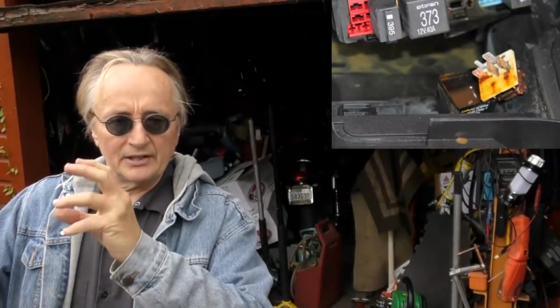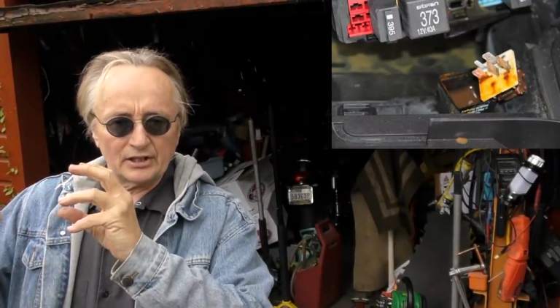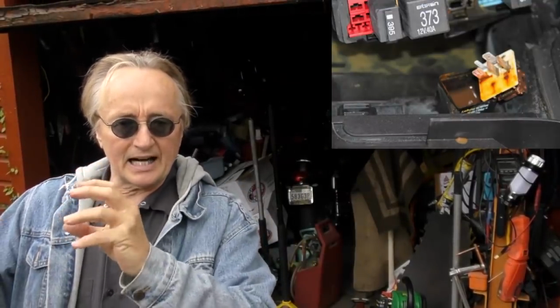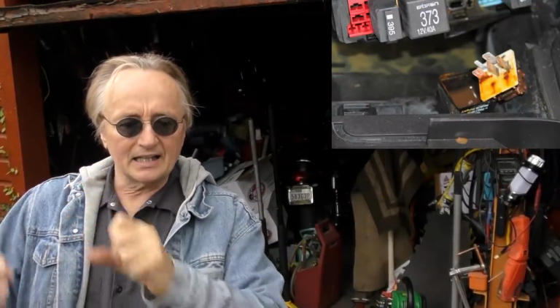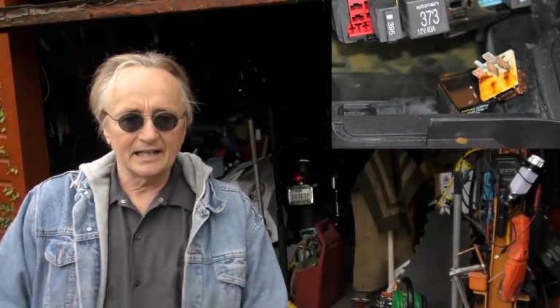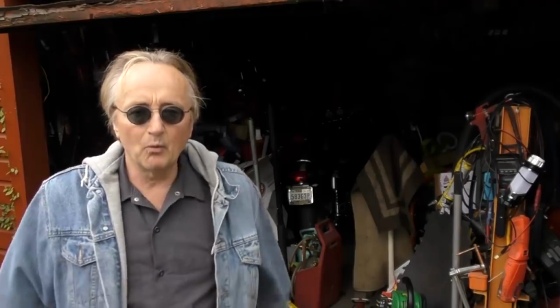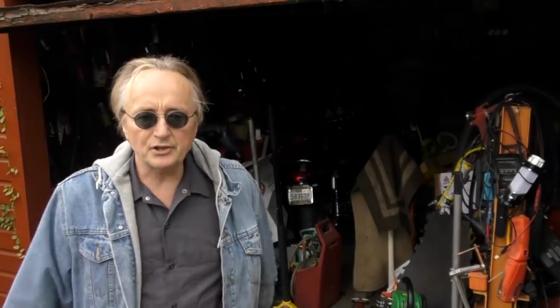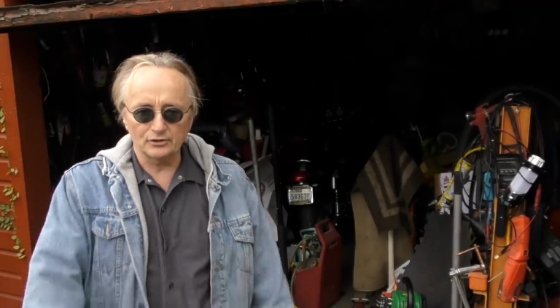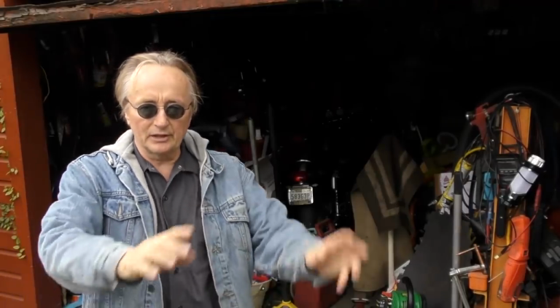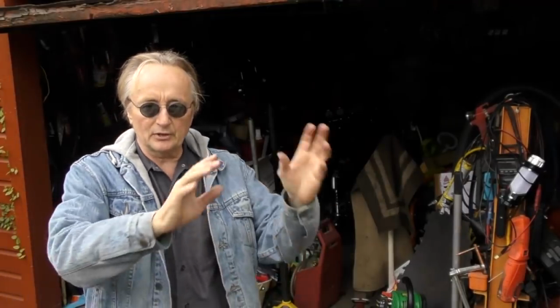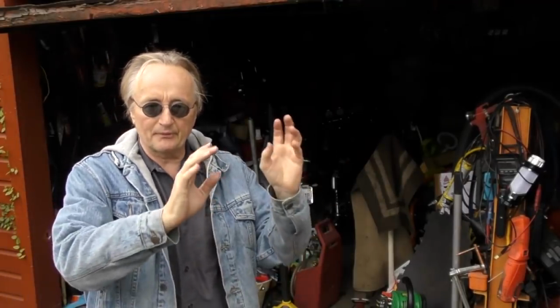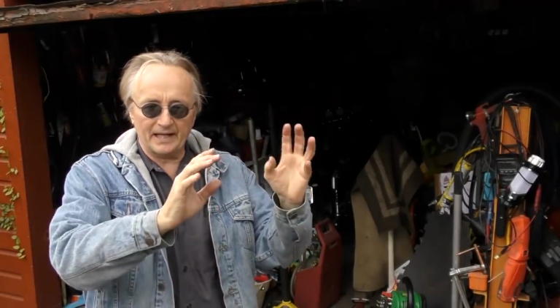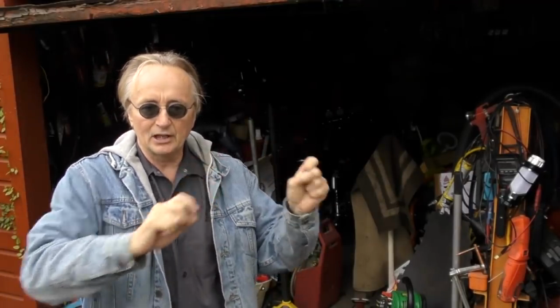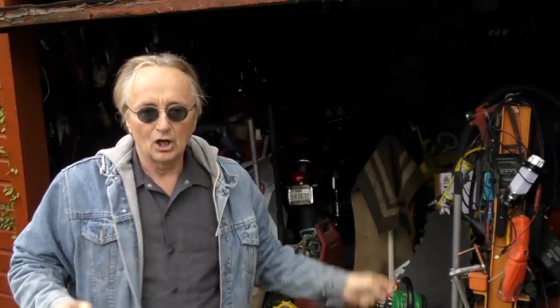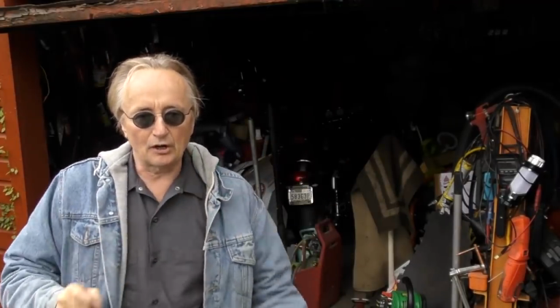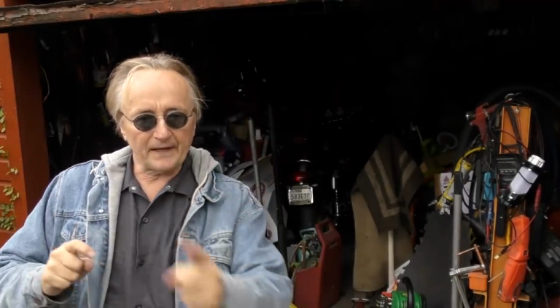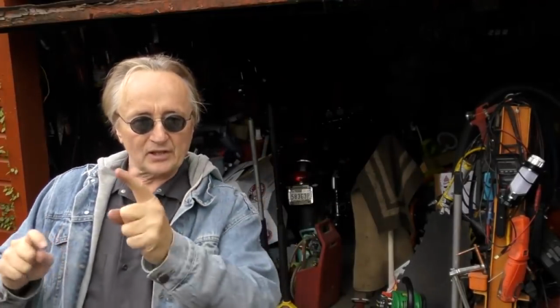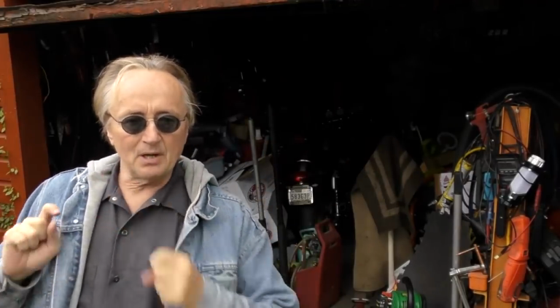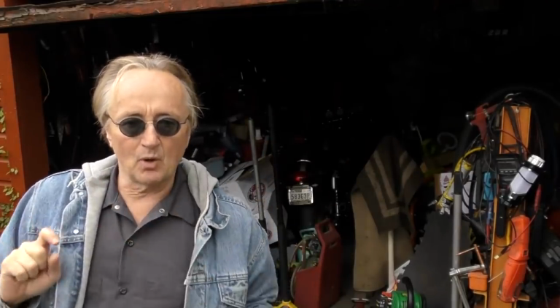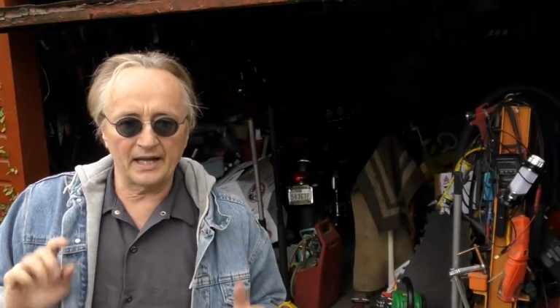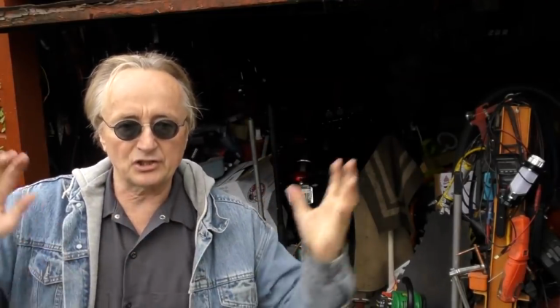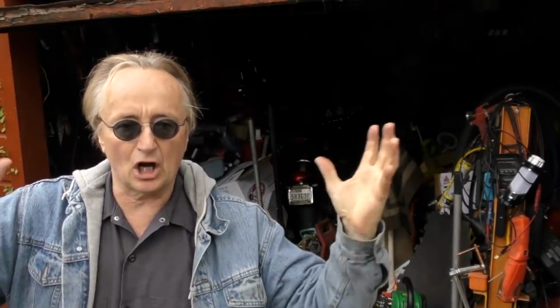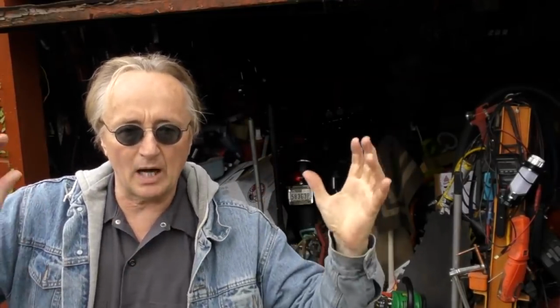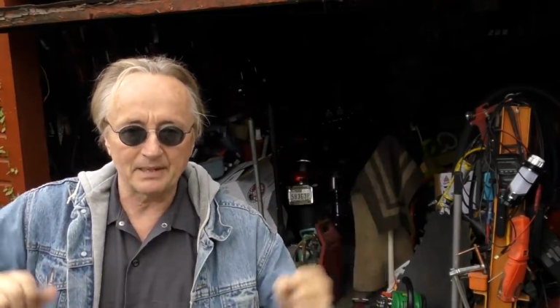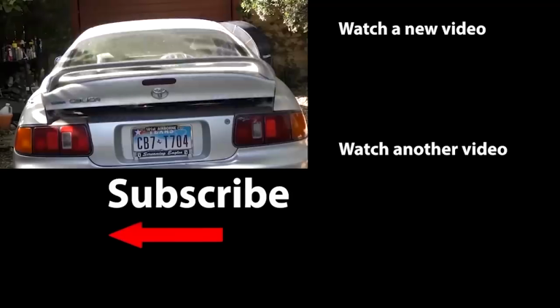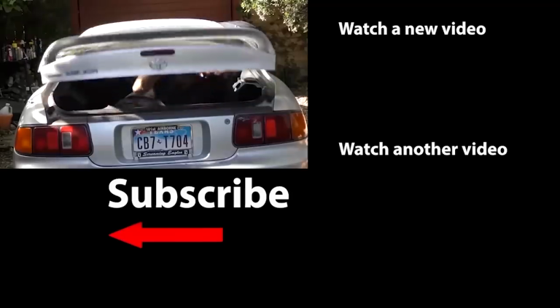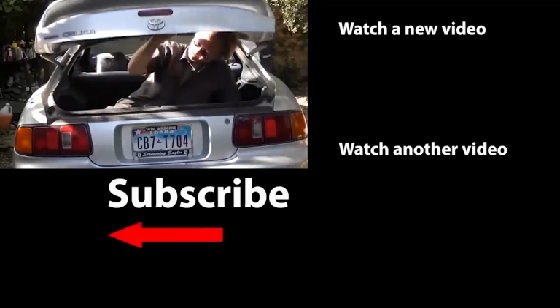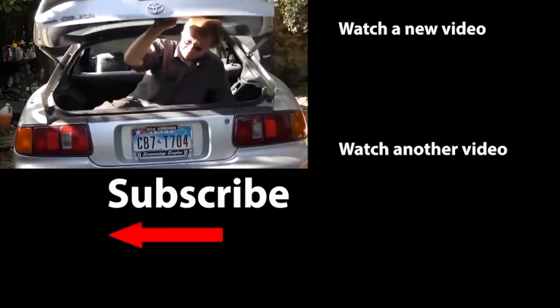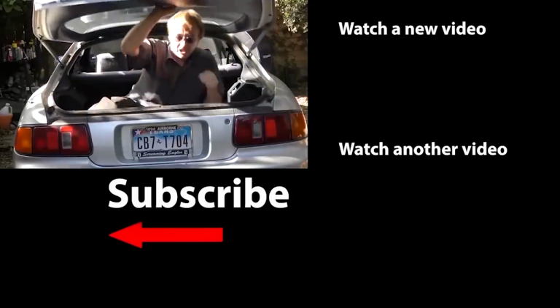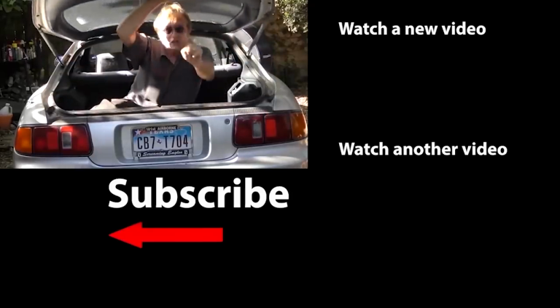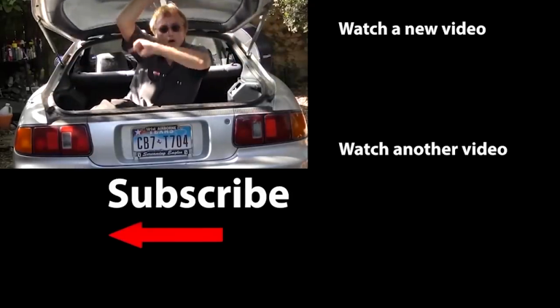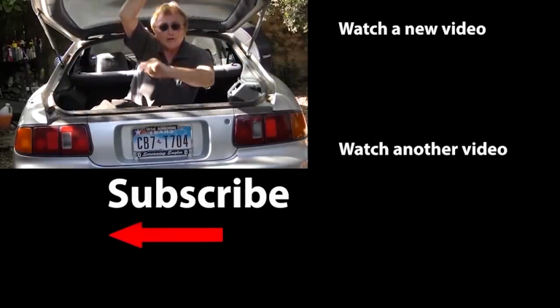Now you know a bit more about electrical gremlins on your car and what you can do to either prevent or fix them when they show up.